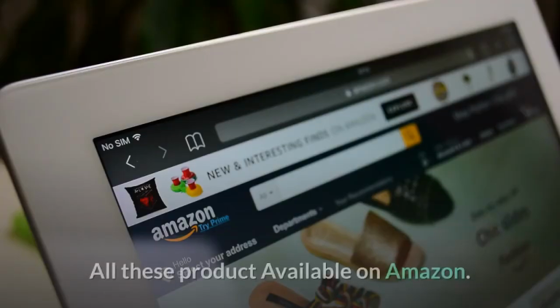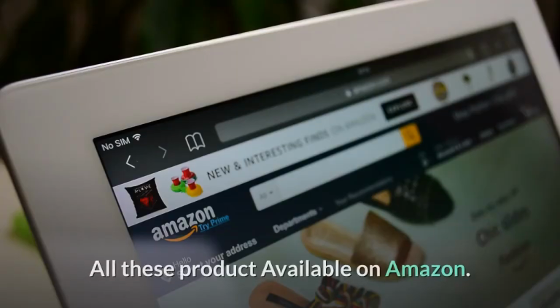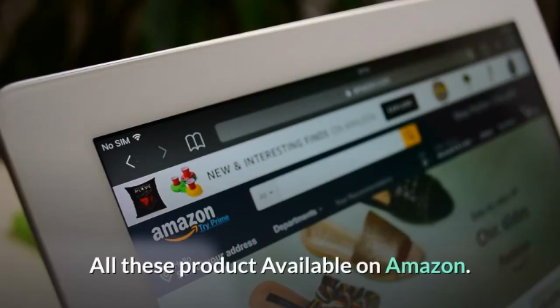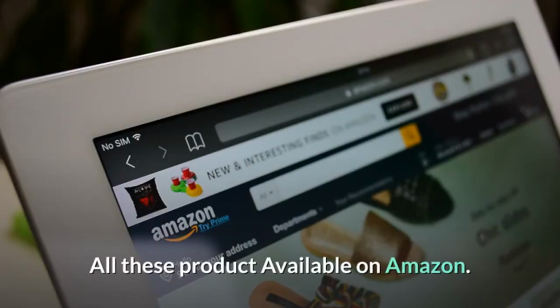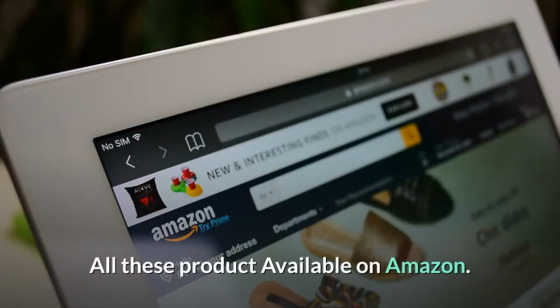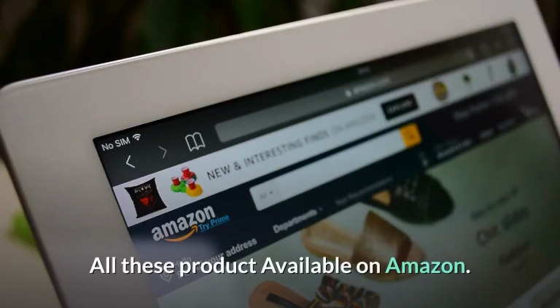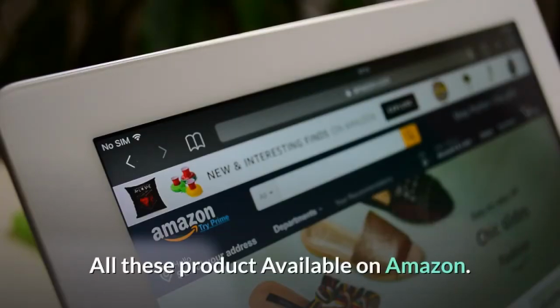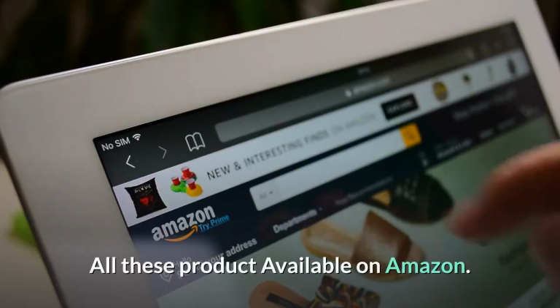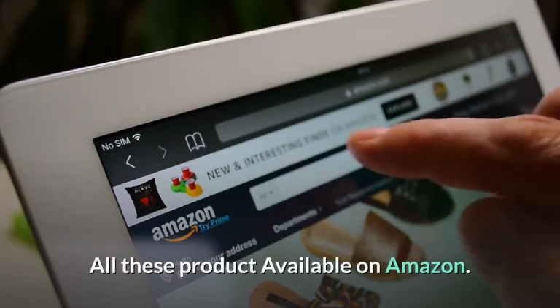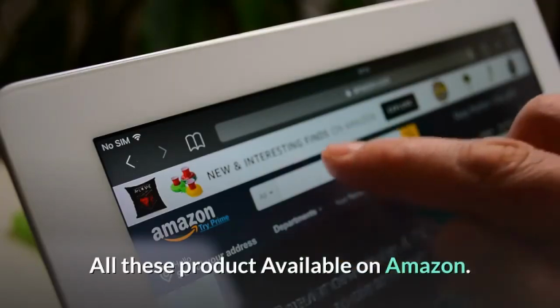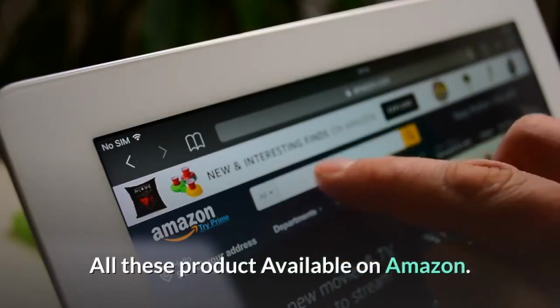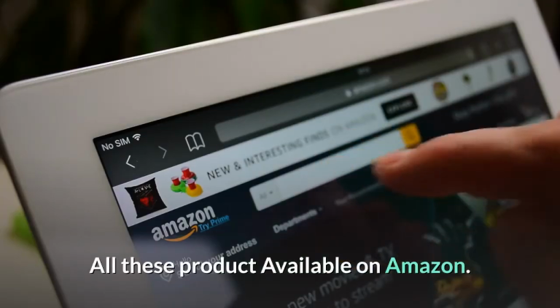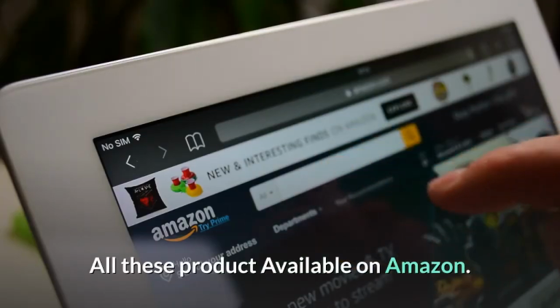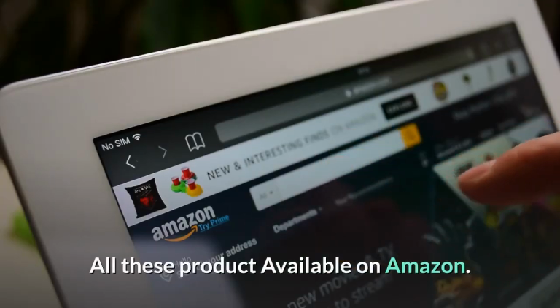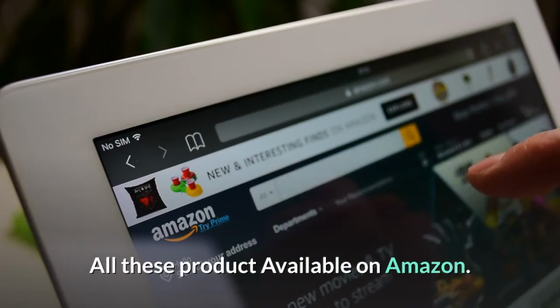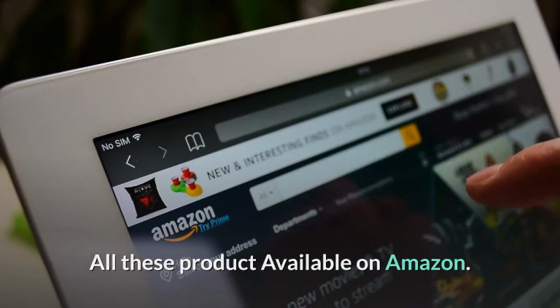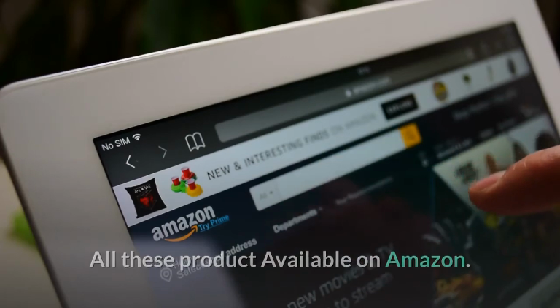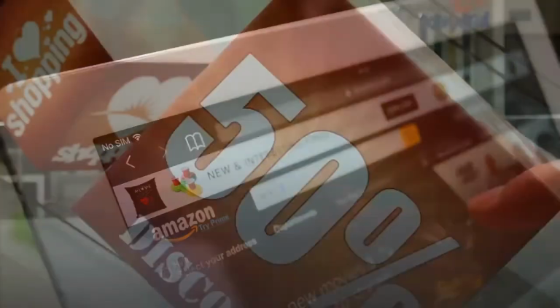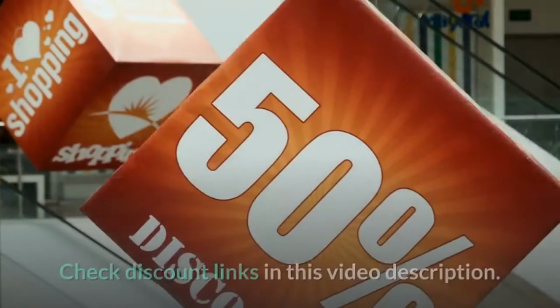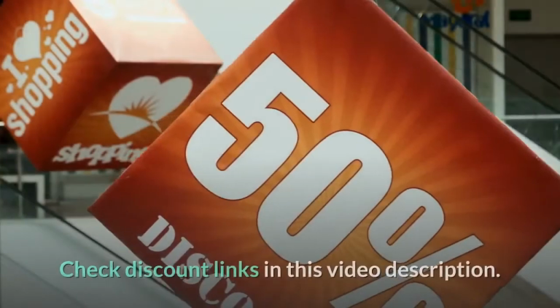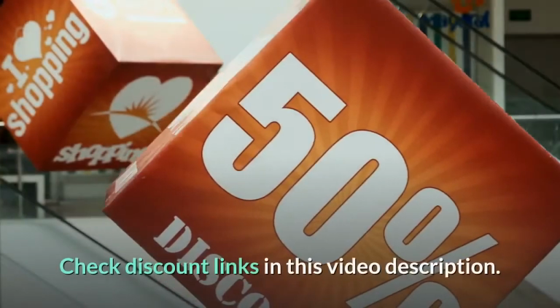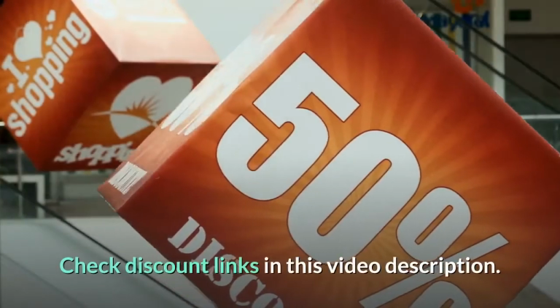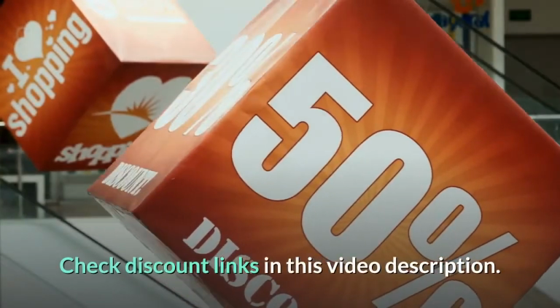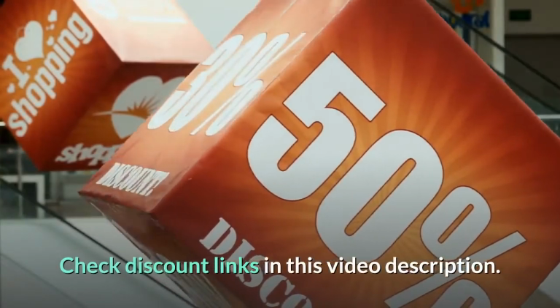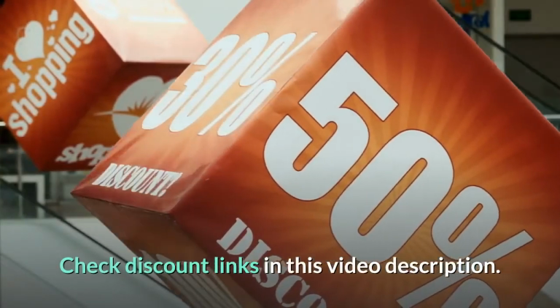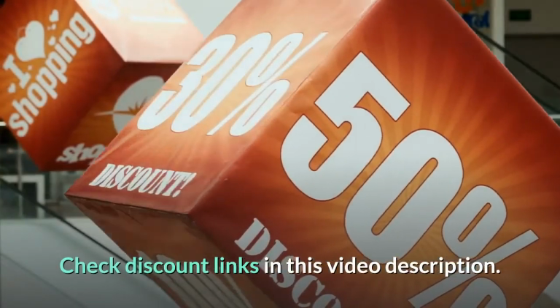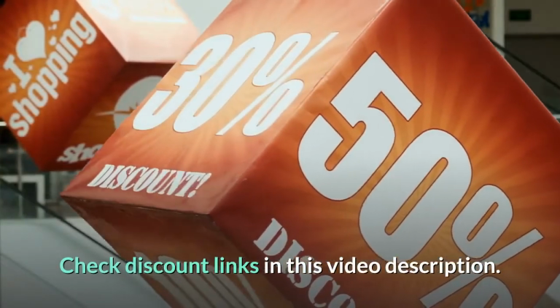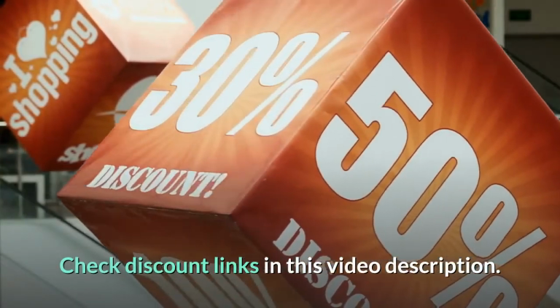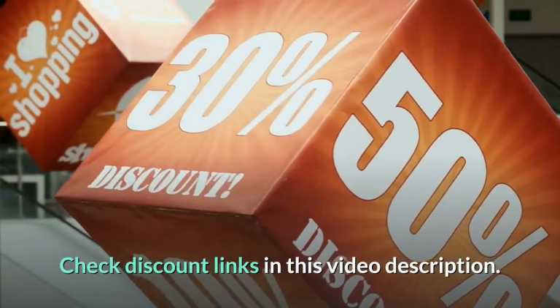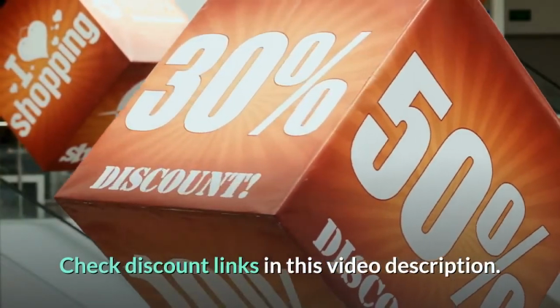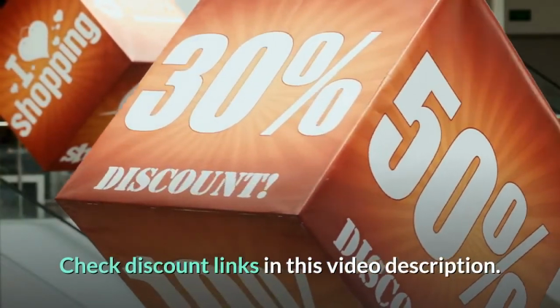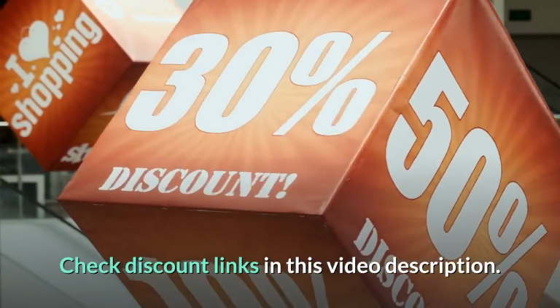All these products are available on Amazon. Check the discount links in this video description.